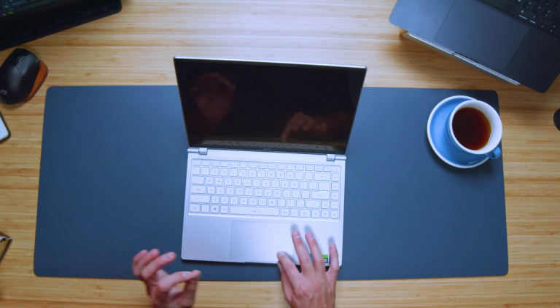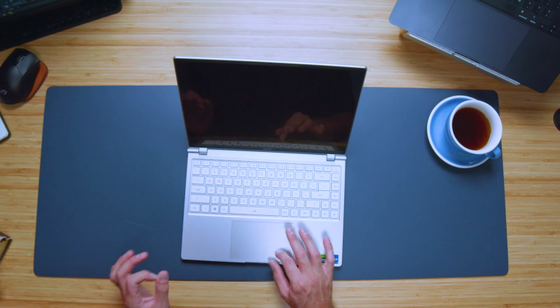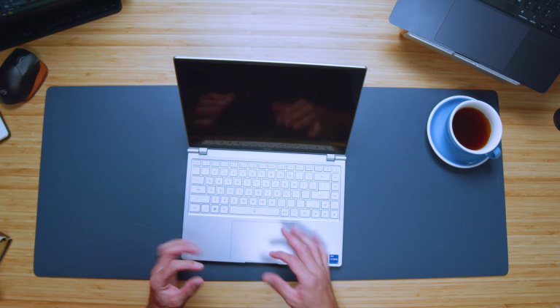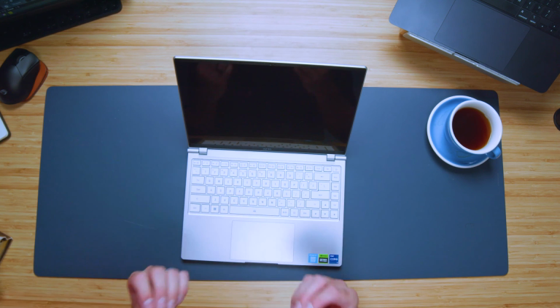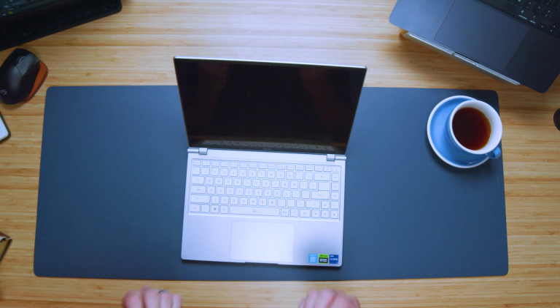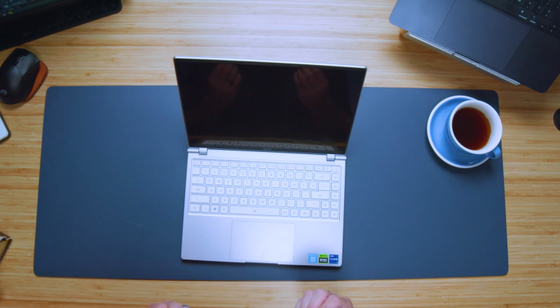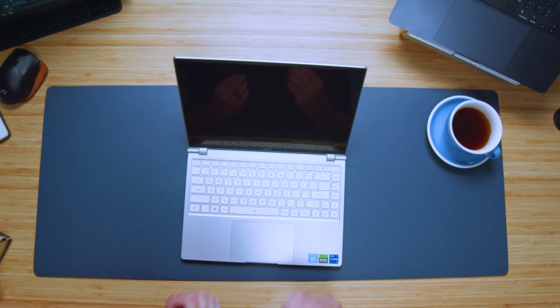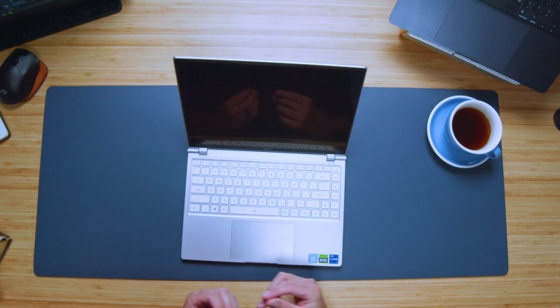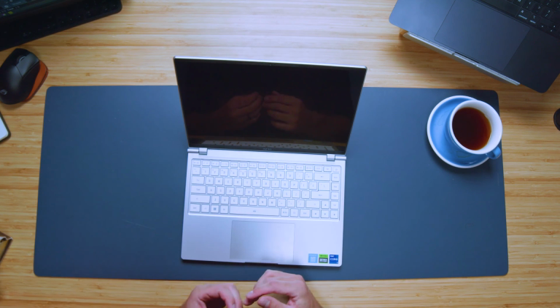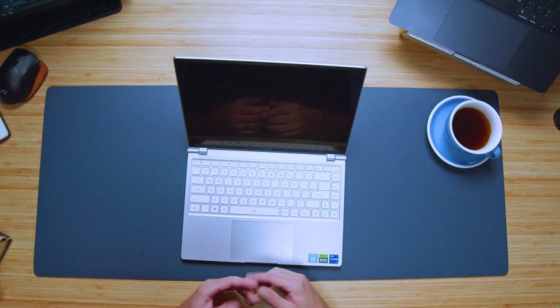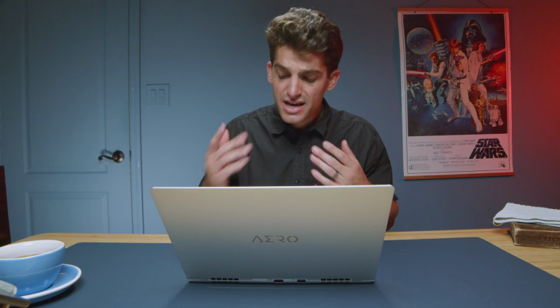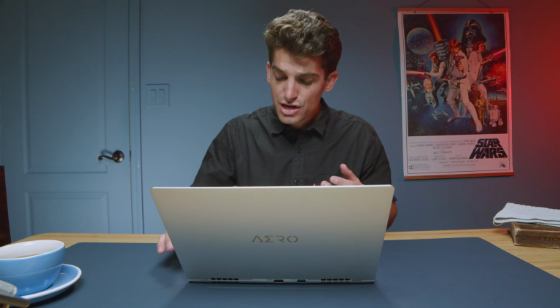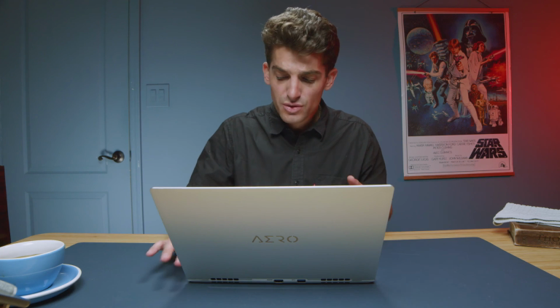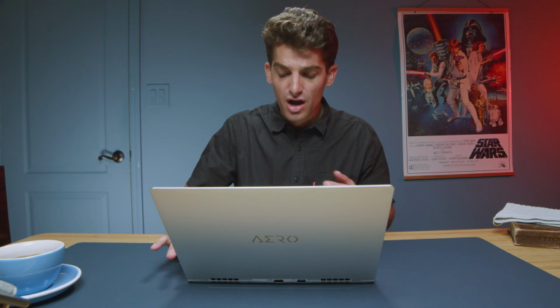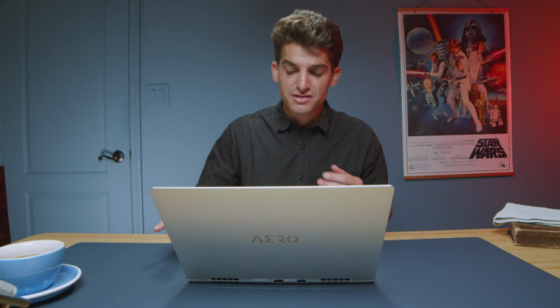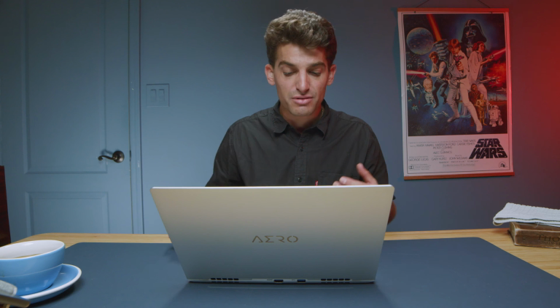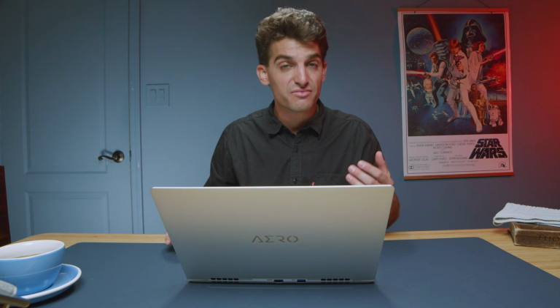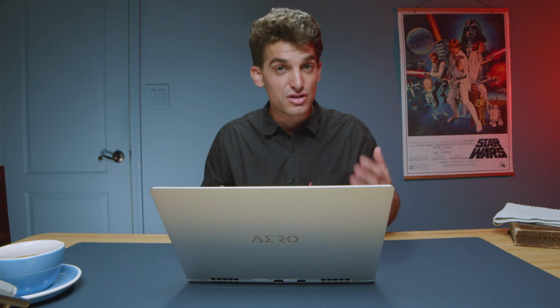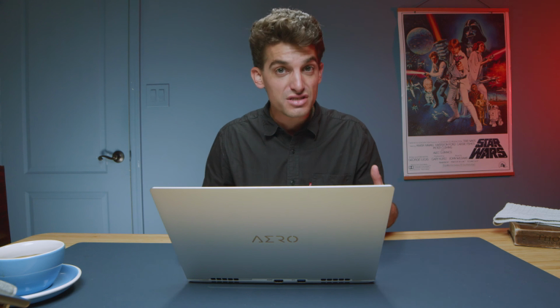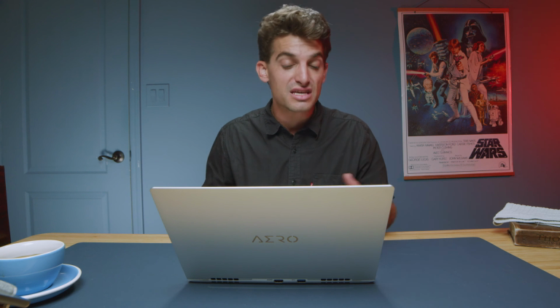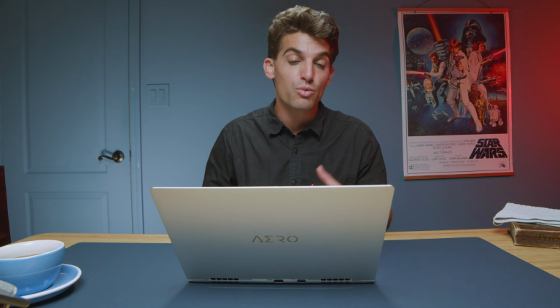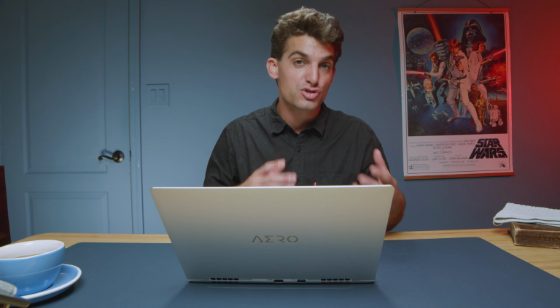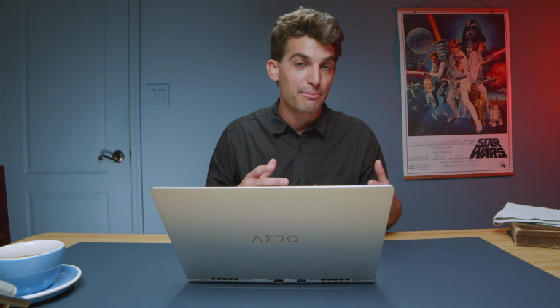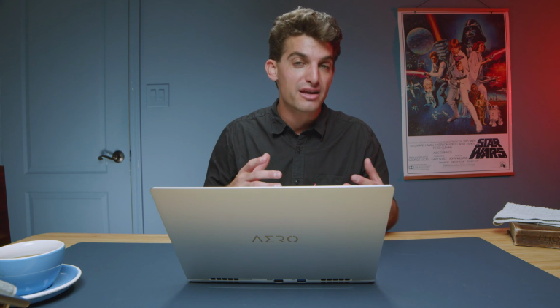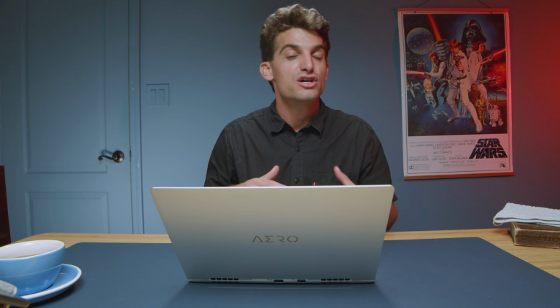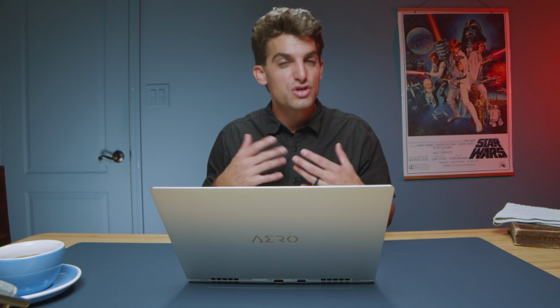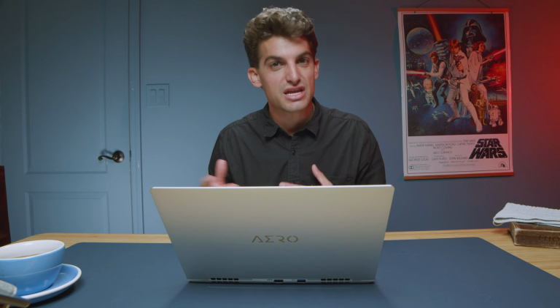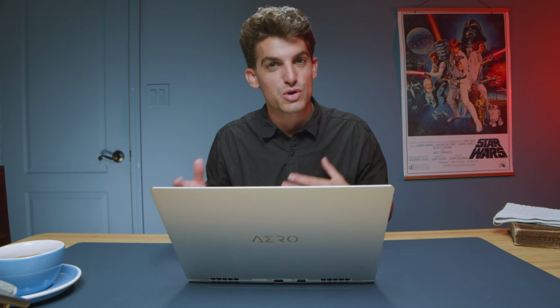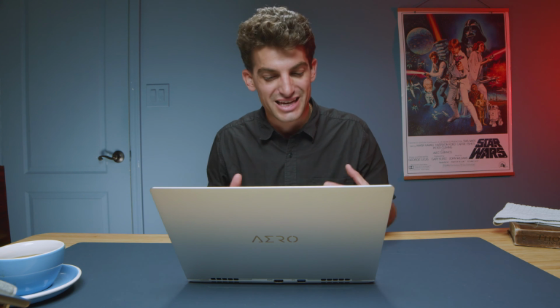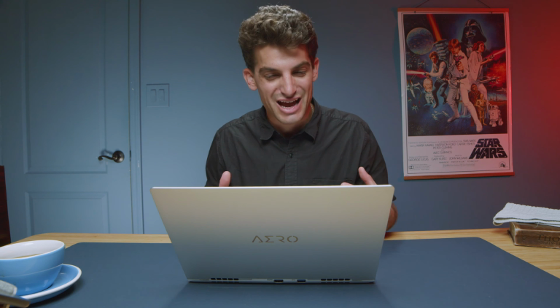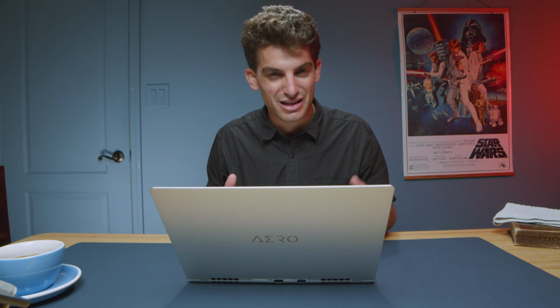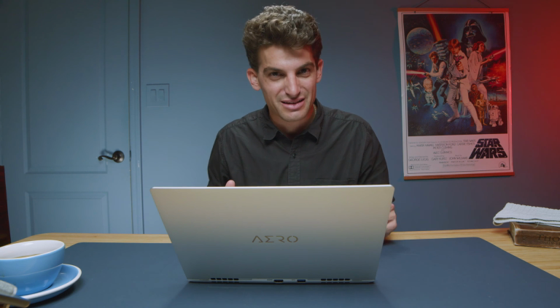It has a very satisfying, dampened sound. Here's a quick audio sample of the keyboard and trackpad so you can hear what they sound like.